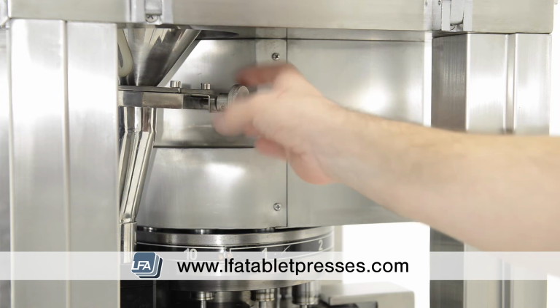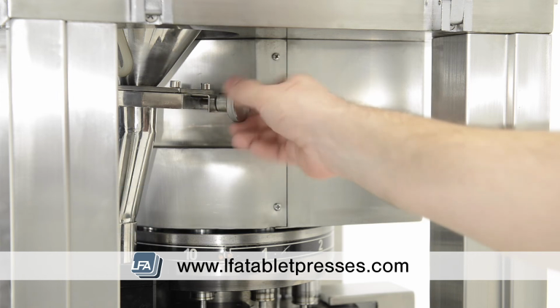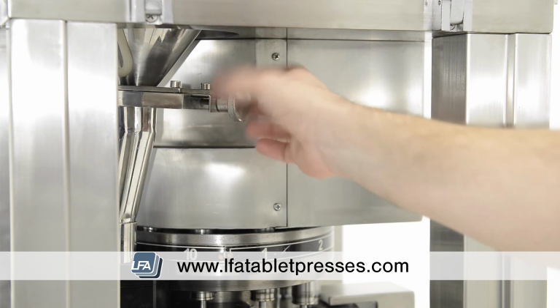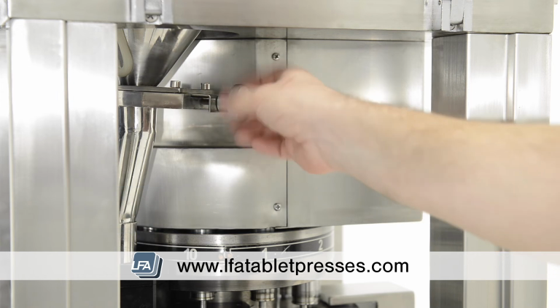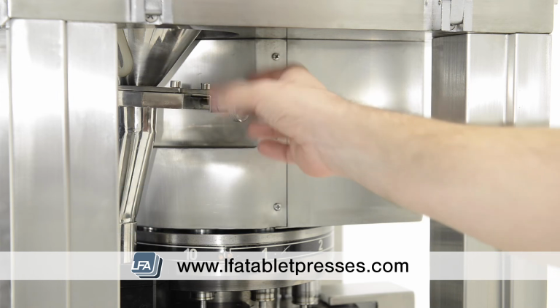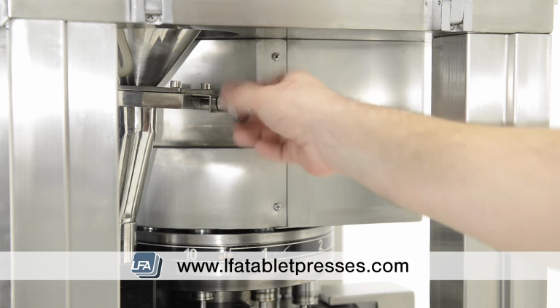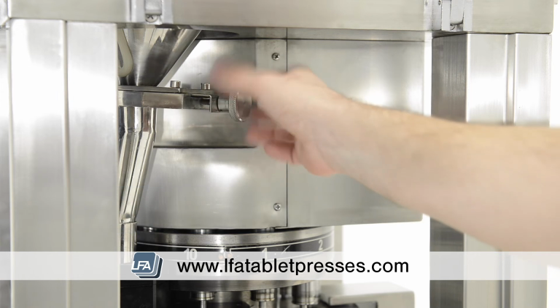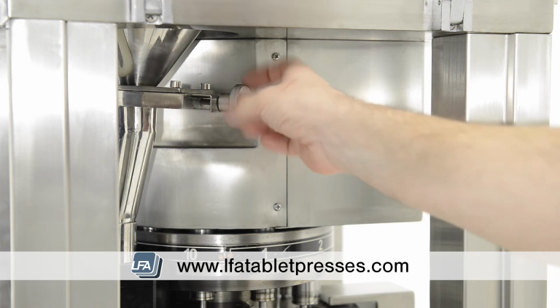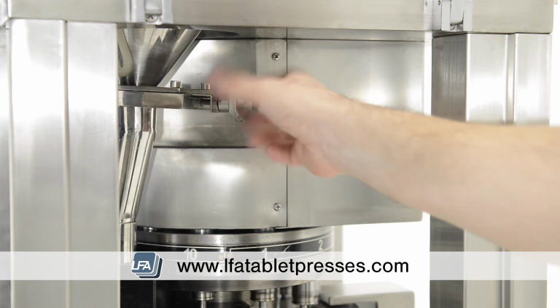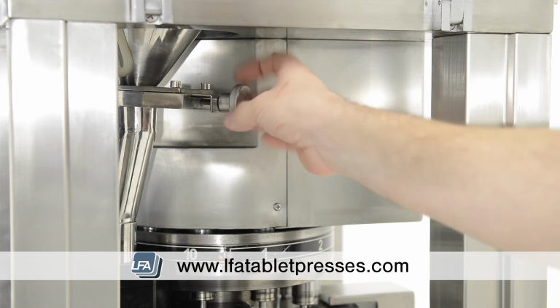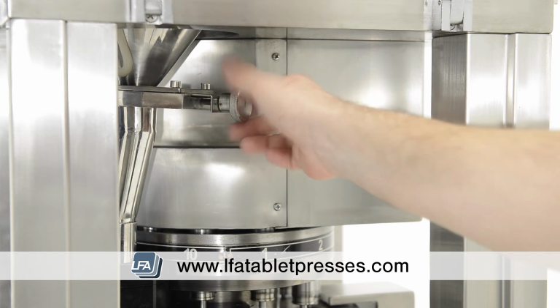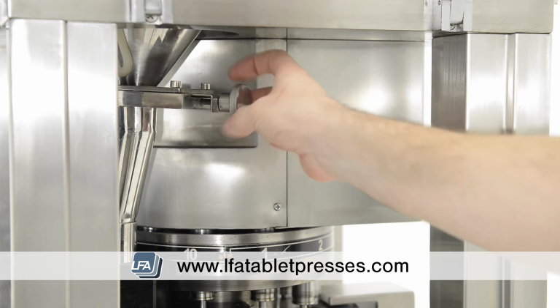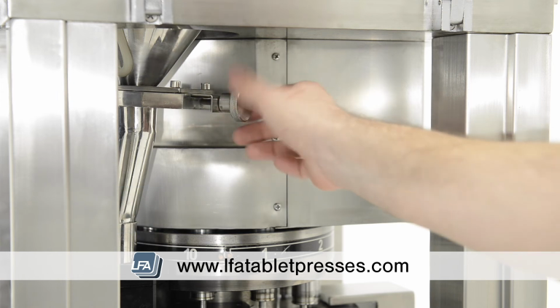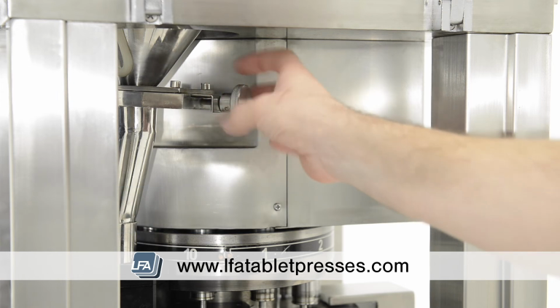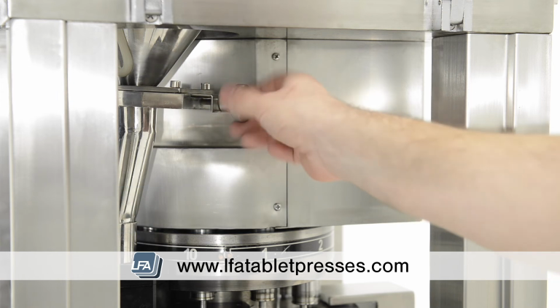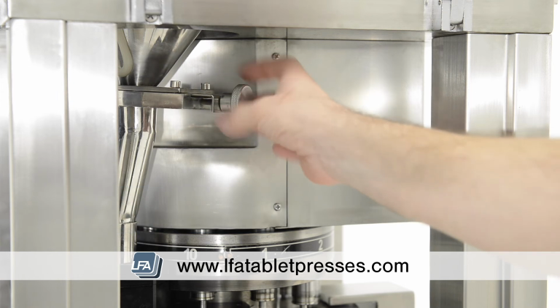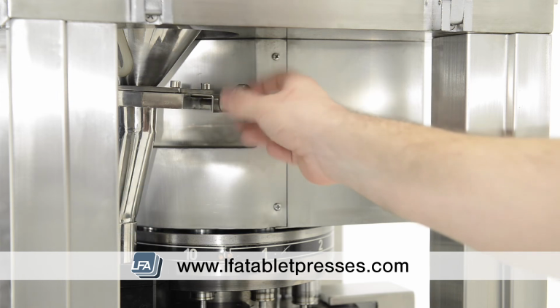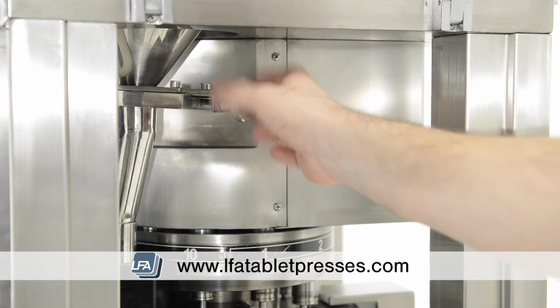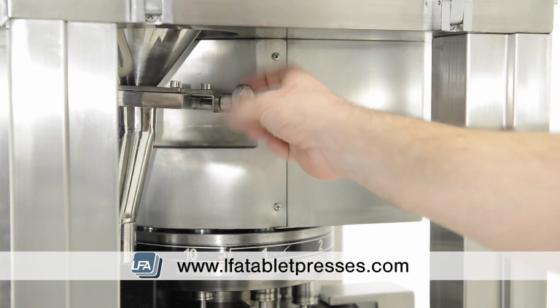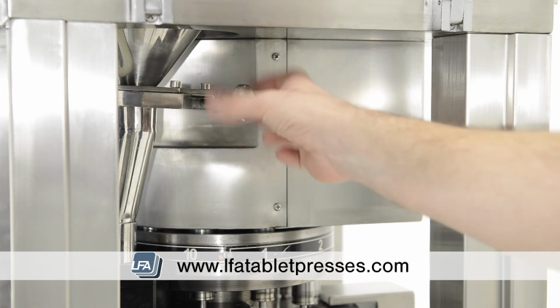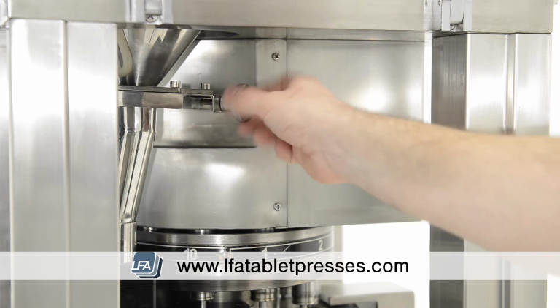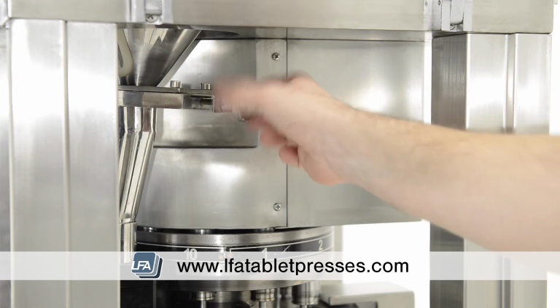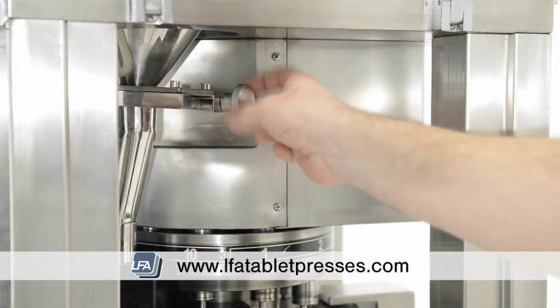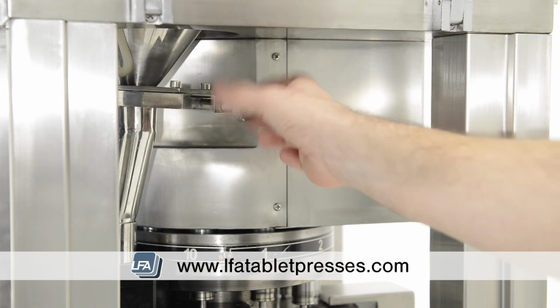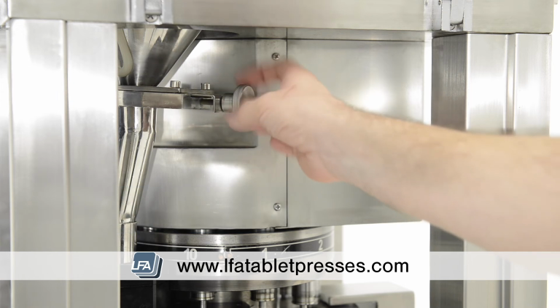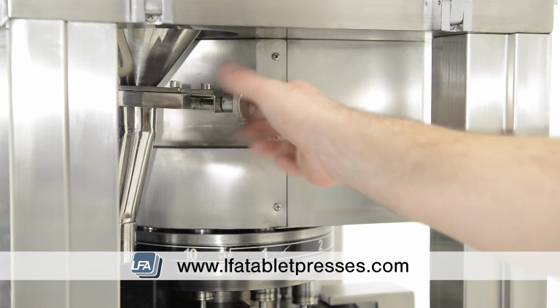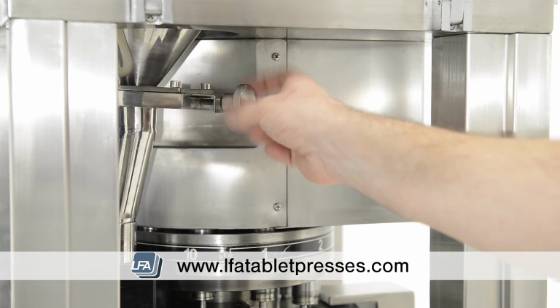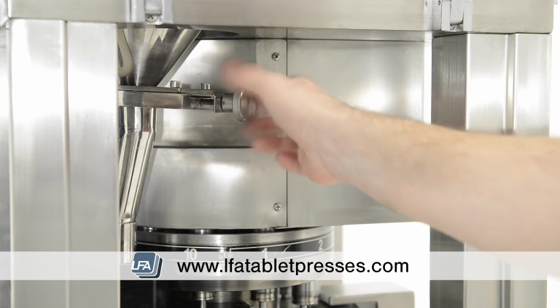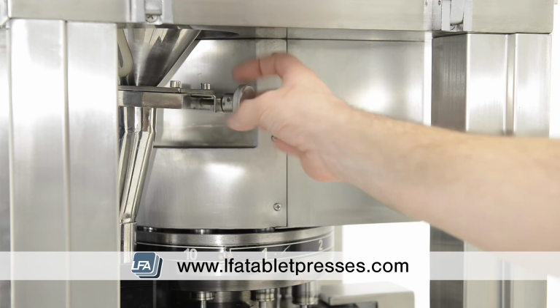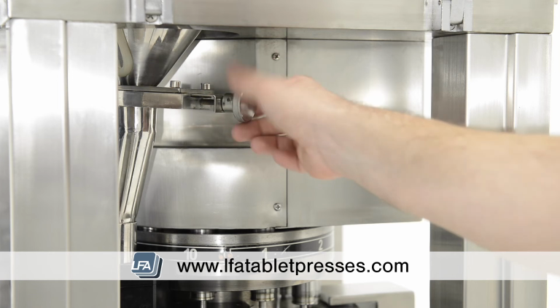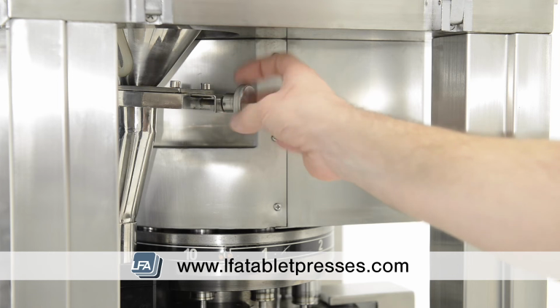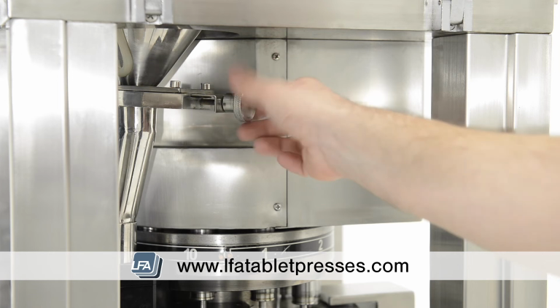However, if you do find your powder is still not flowing correctly, you may need to consider granulation for your formulation.